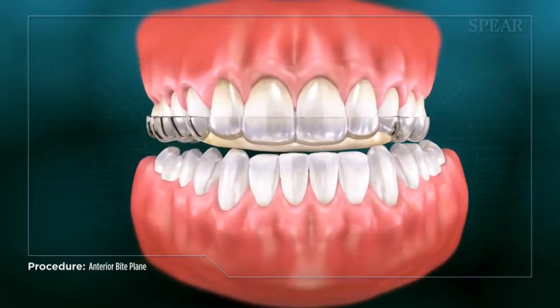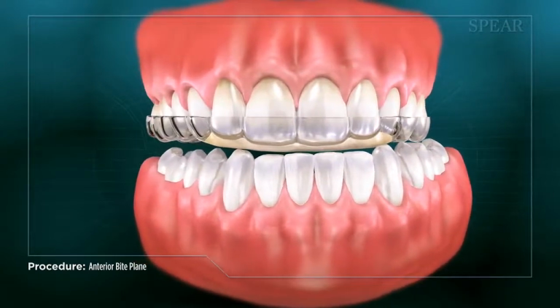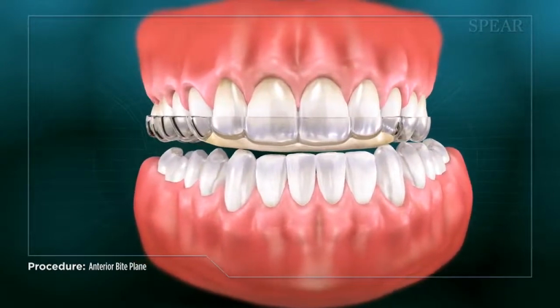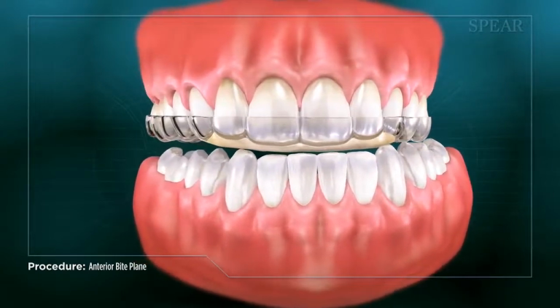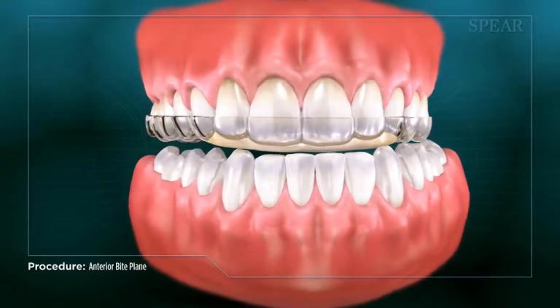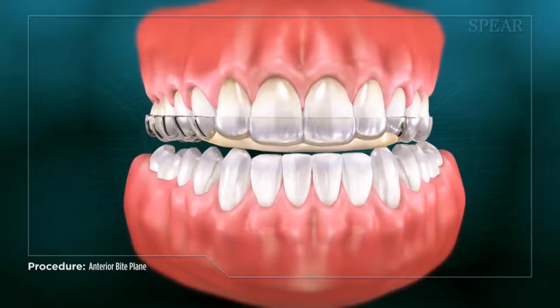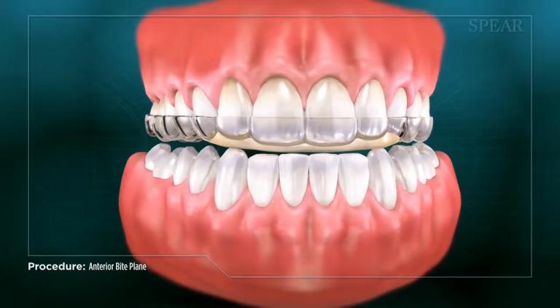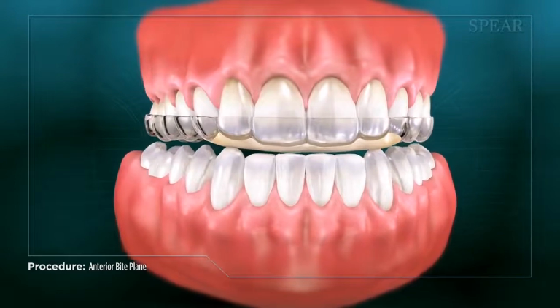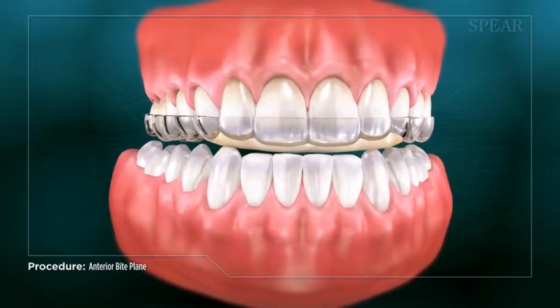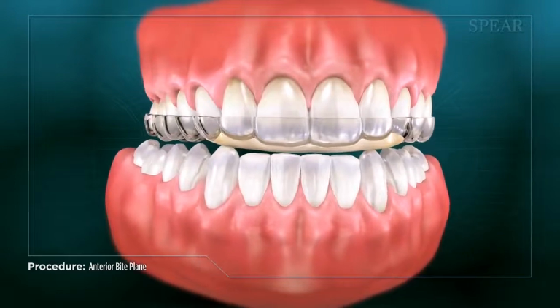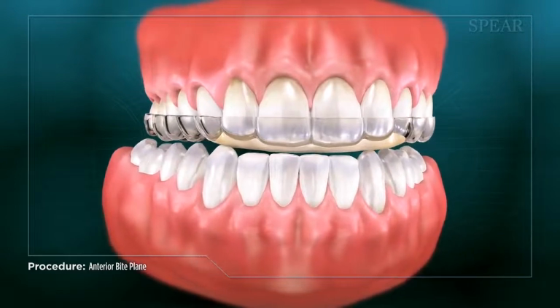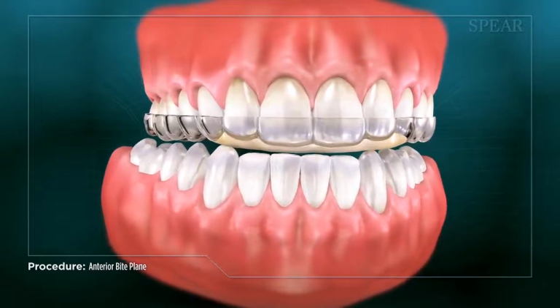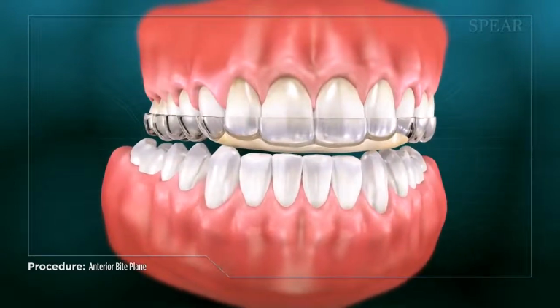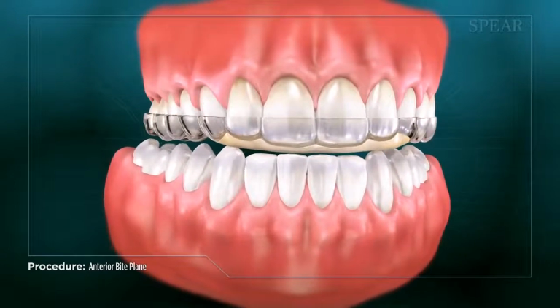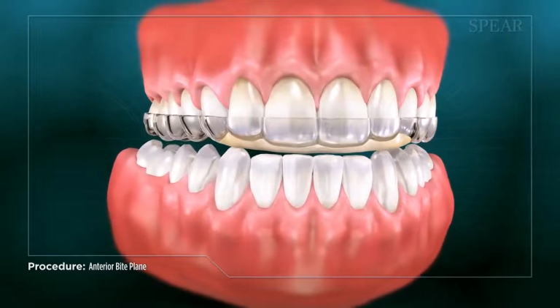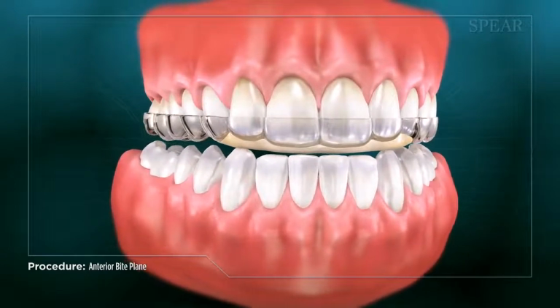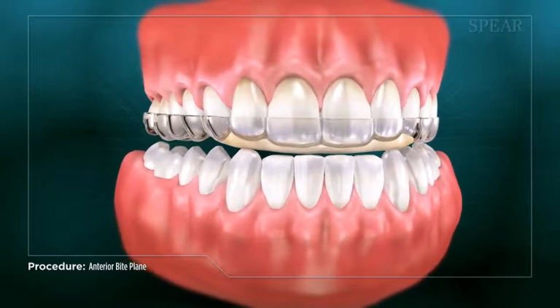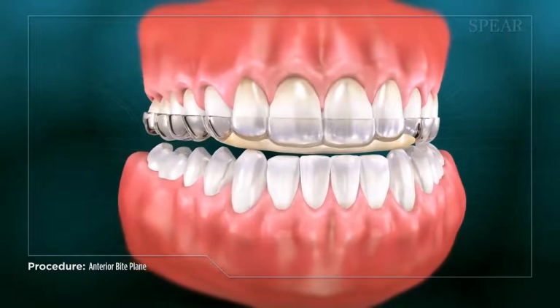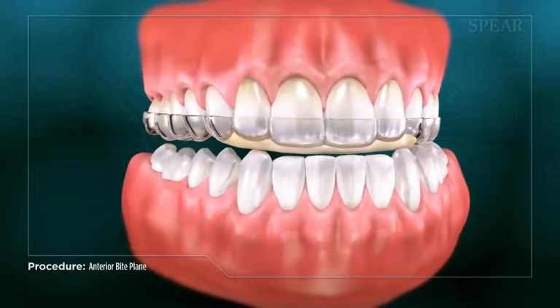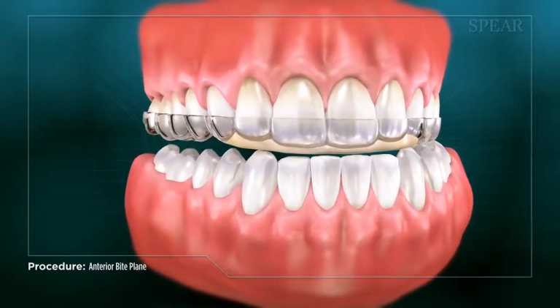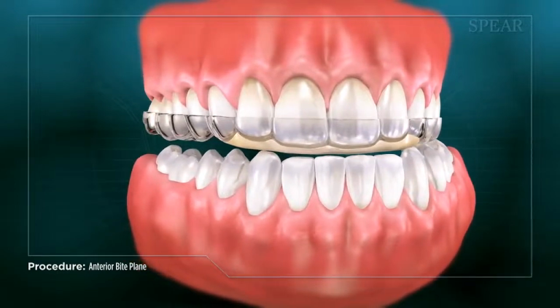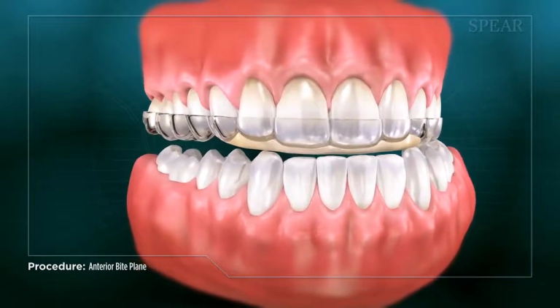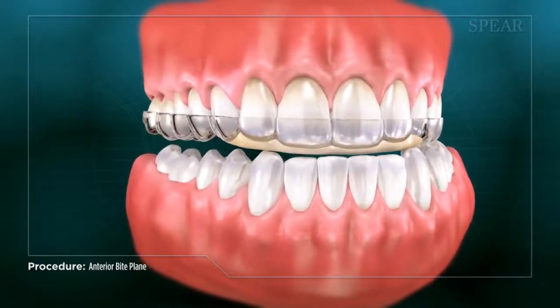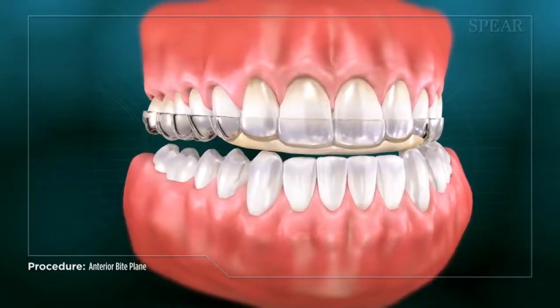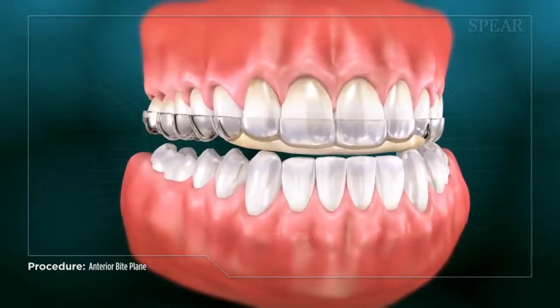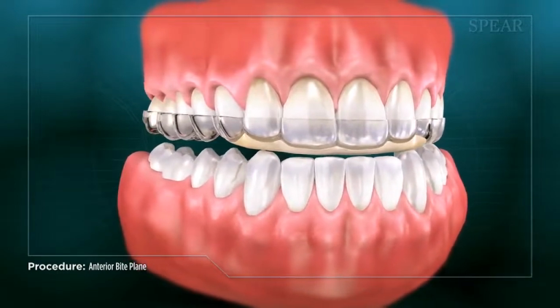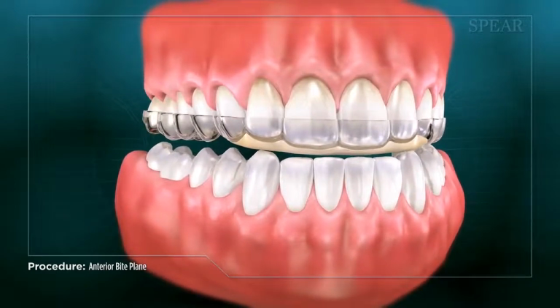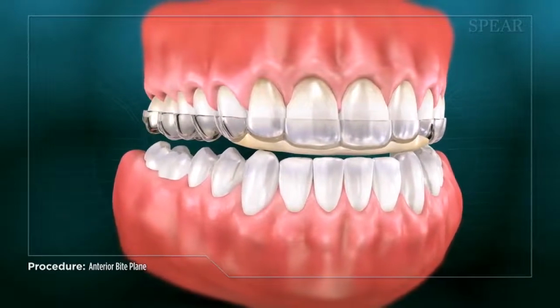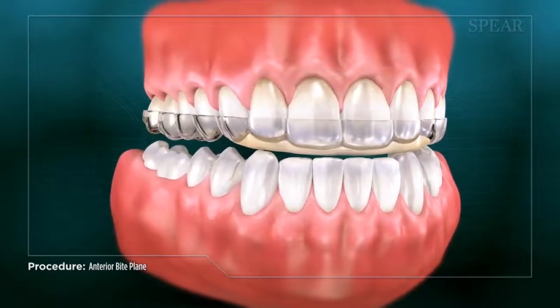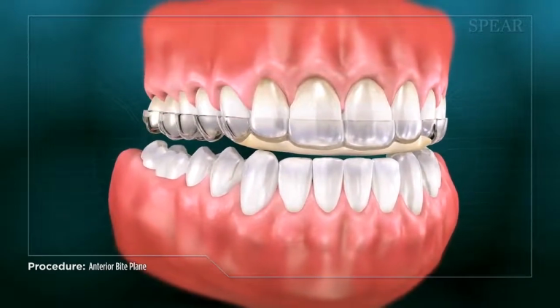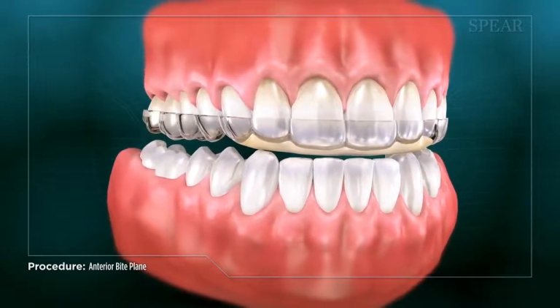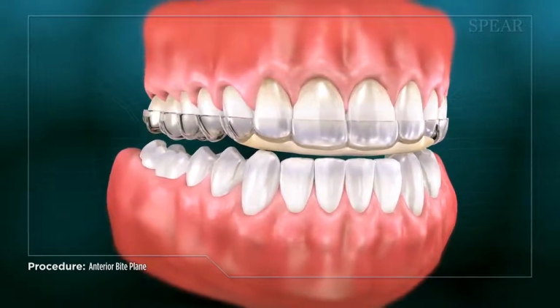It can promote the longevity of your natural teeth and reduce the need for extensive restorative dentistry in the future.